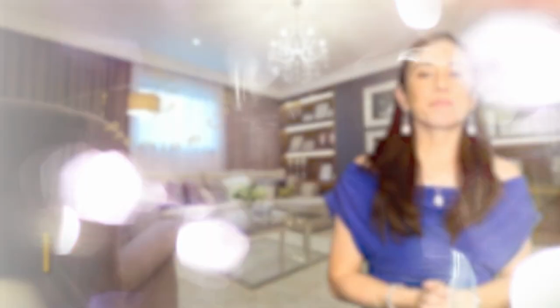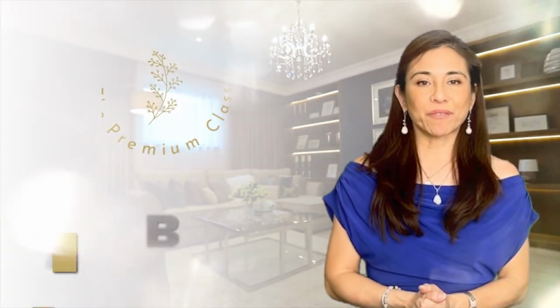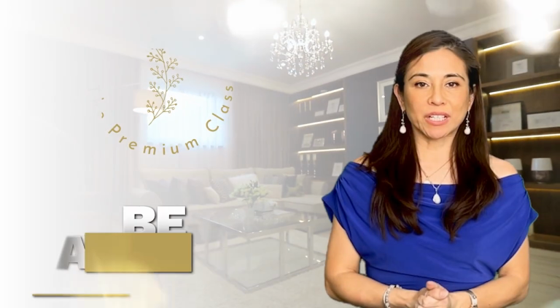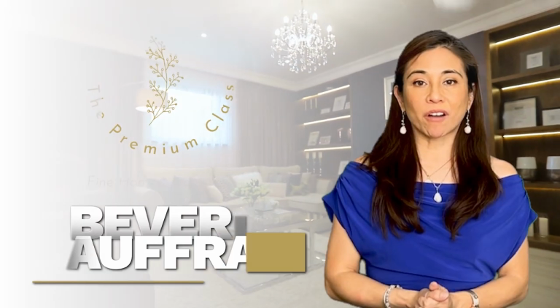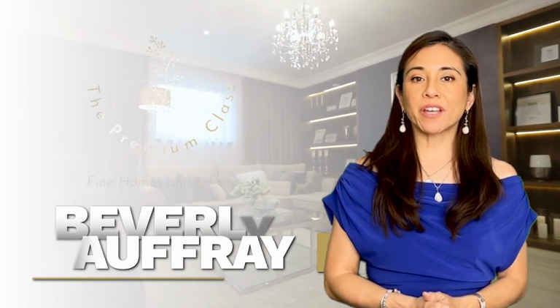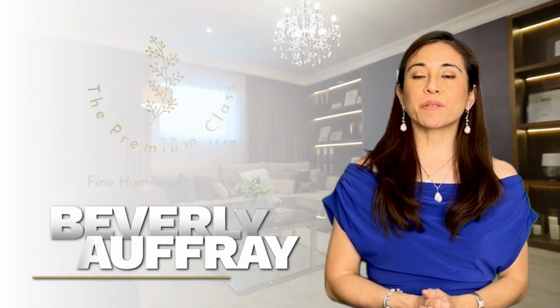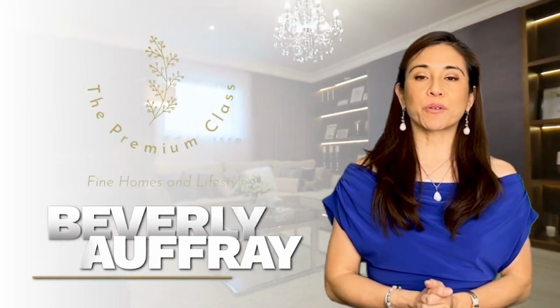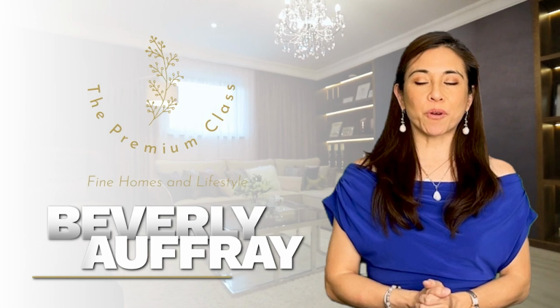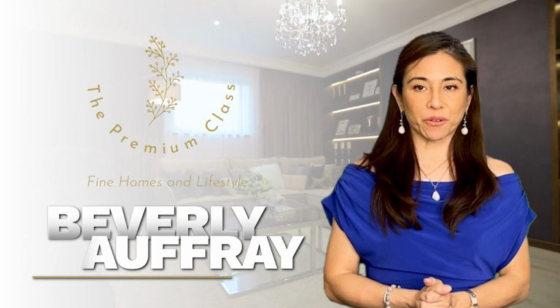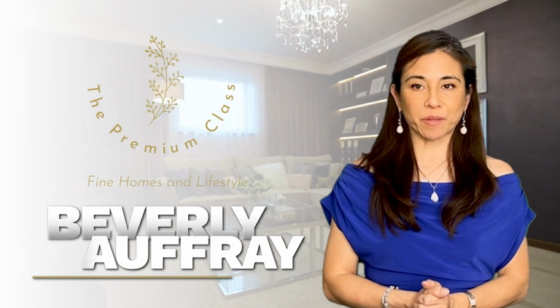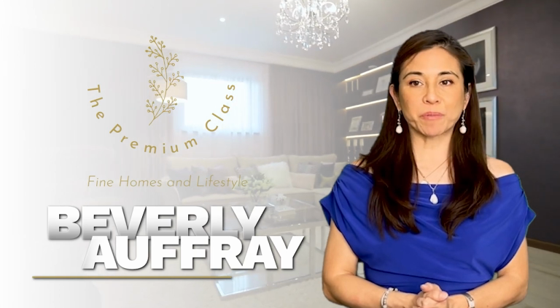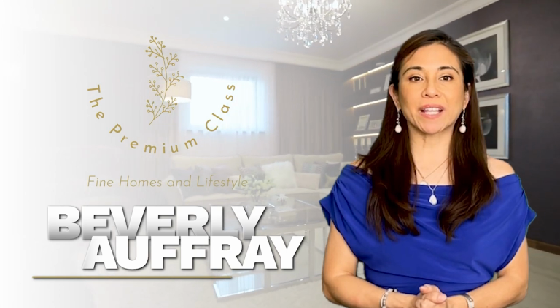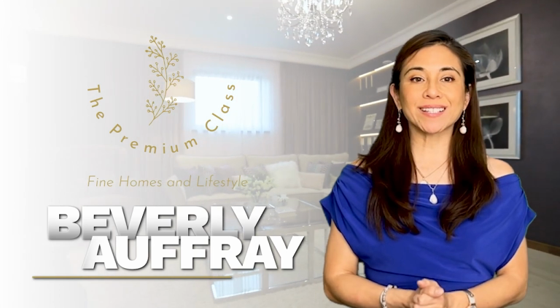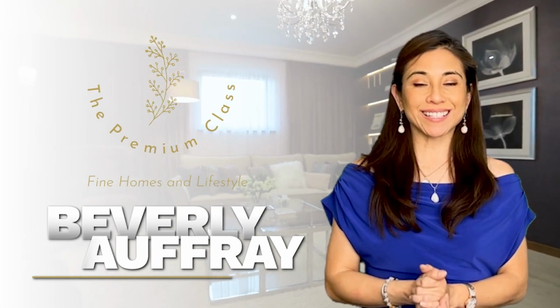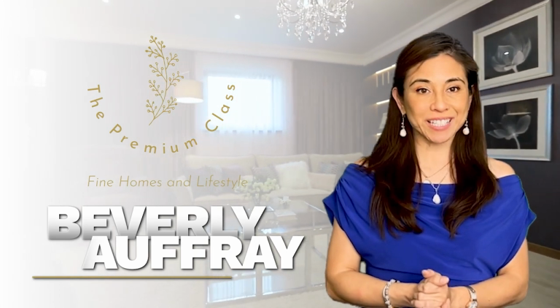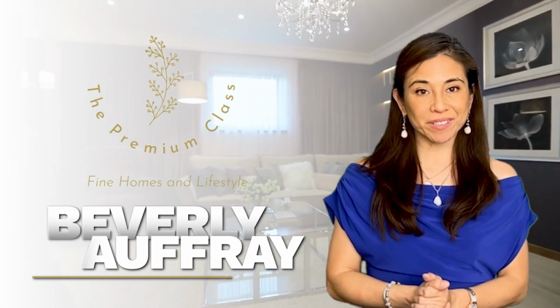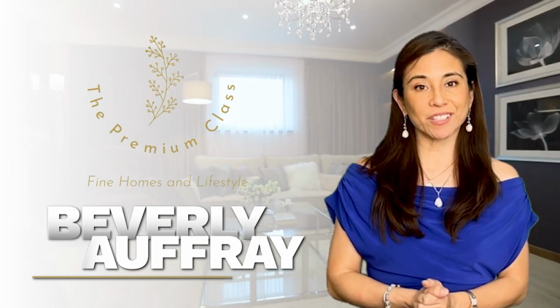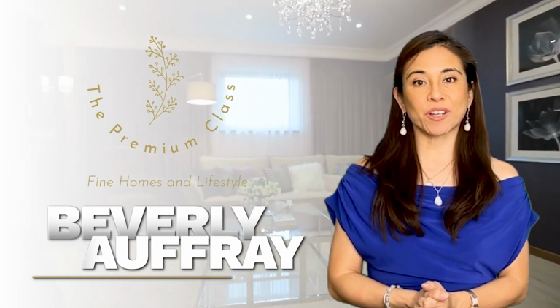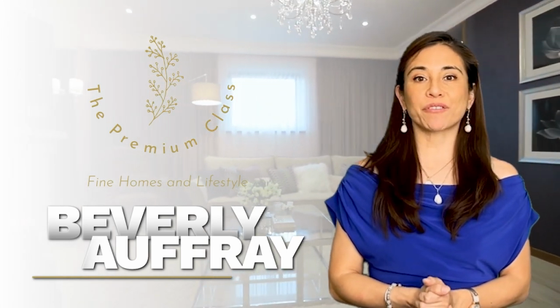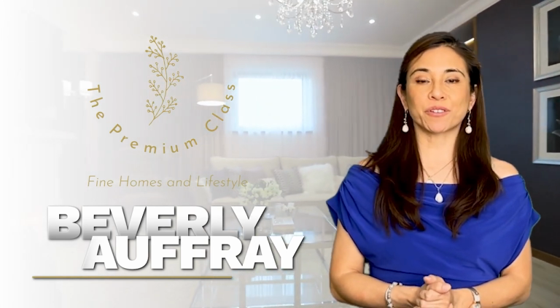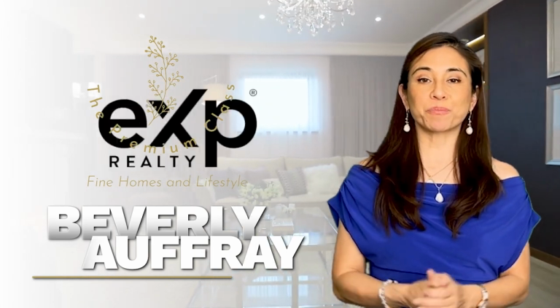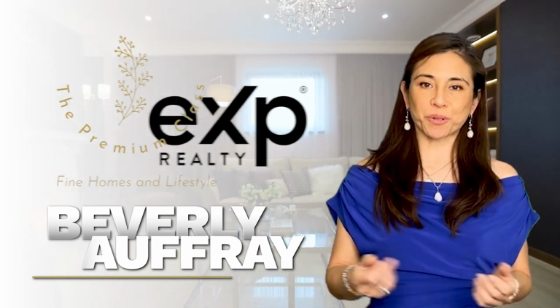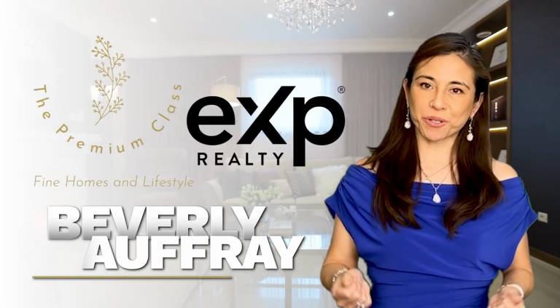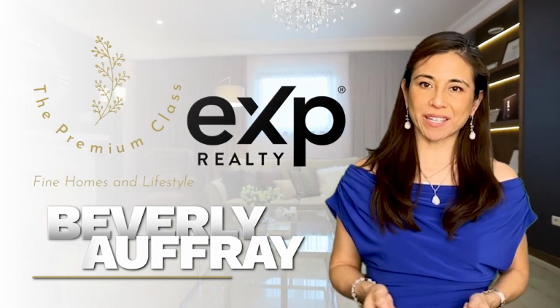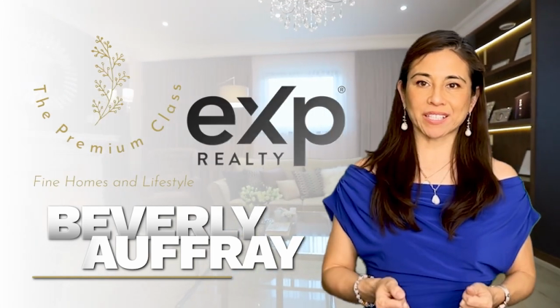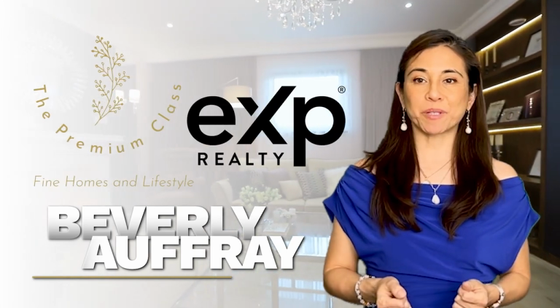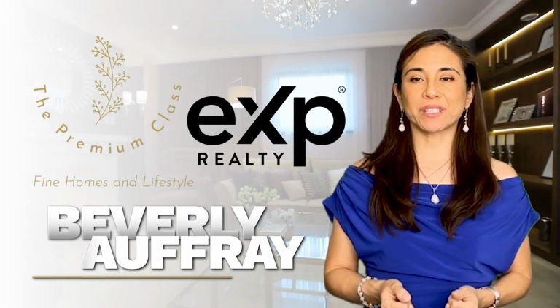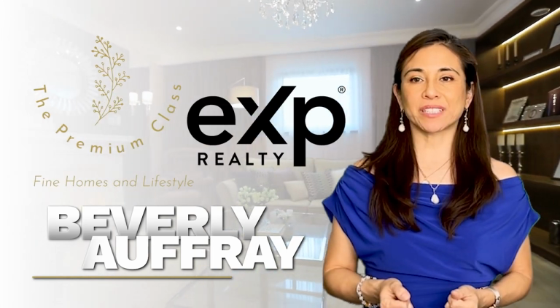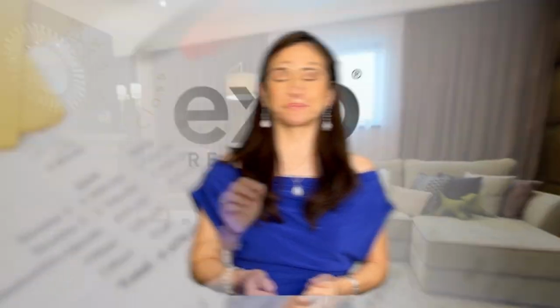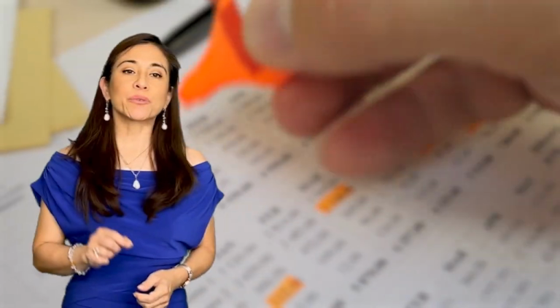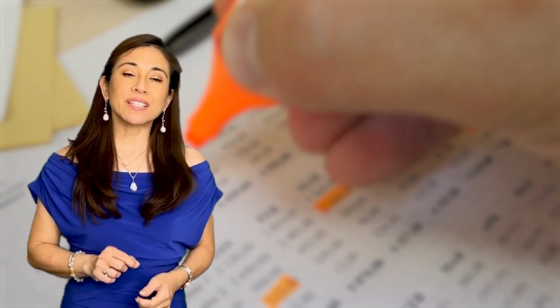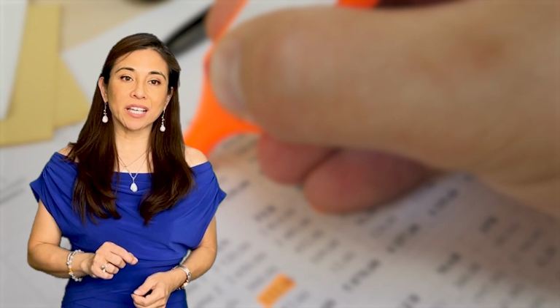I'm Beverly Offray, the broker-owner of the Premium Class and team lead of the Offray Group brokered by EXP Realty.